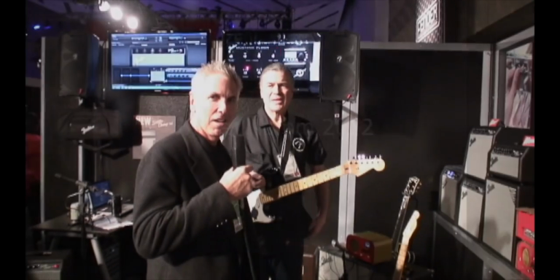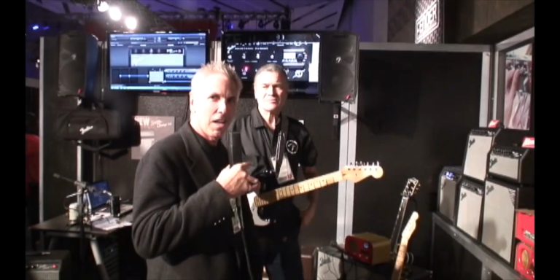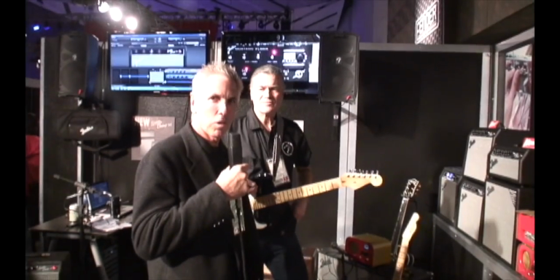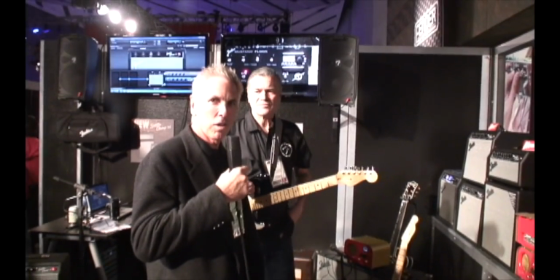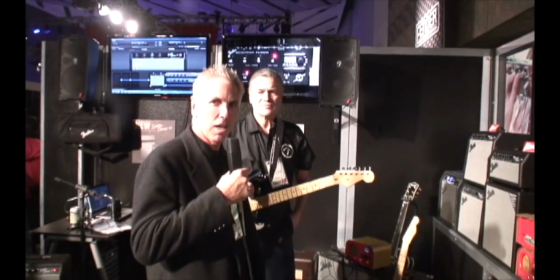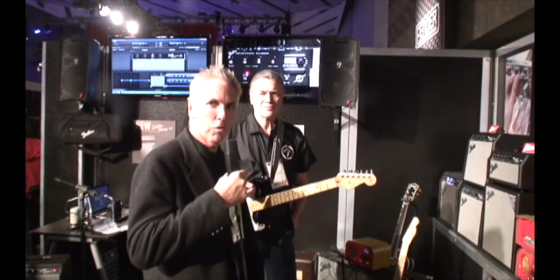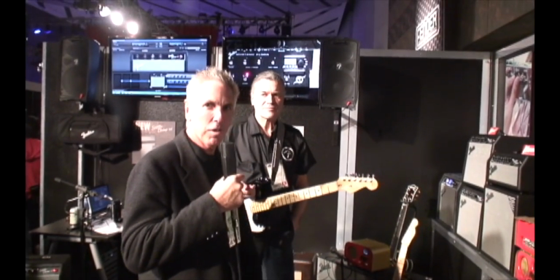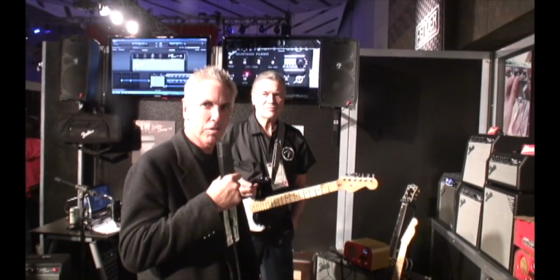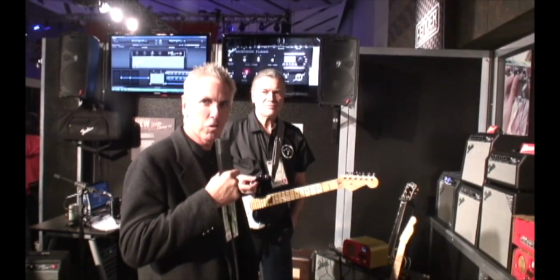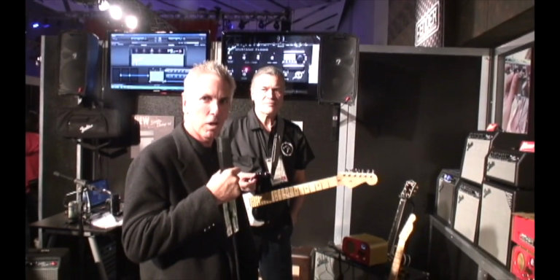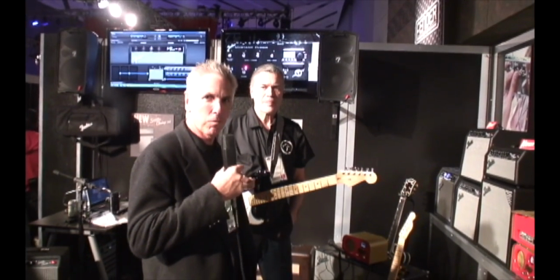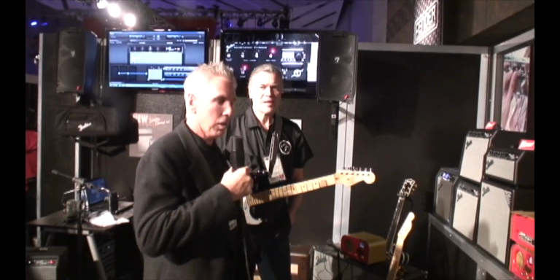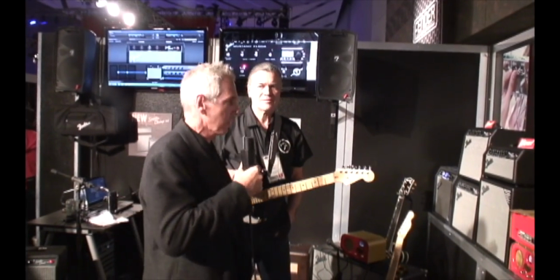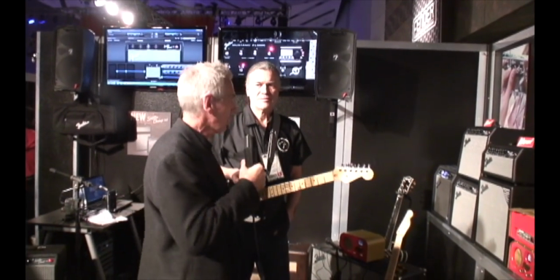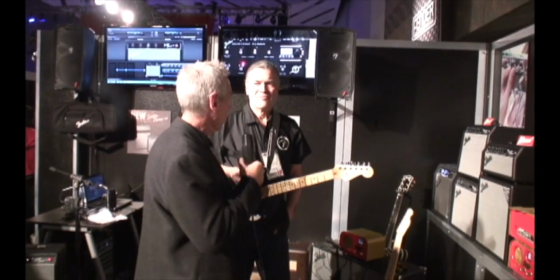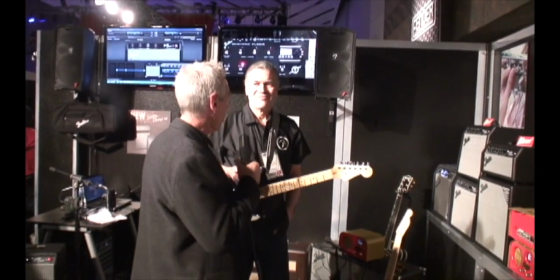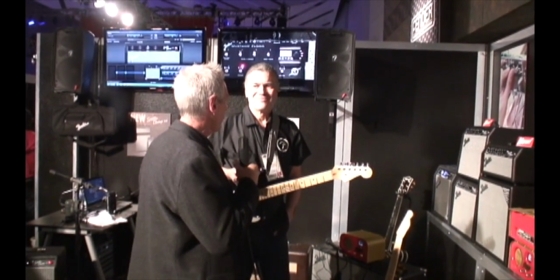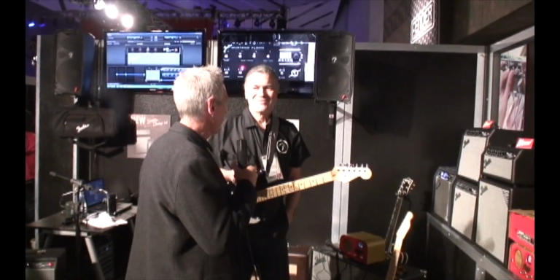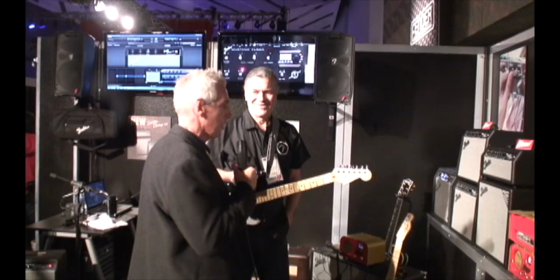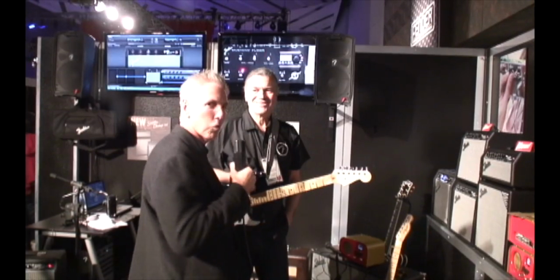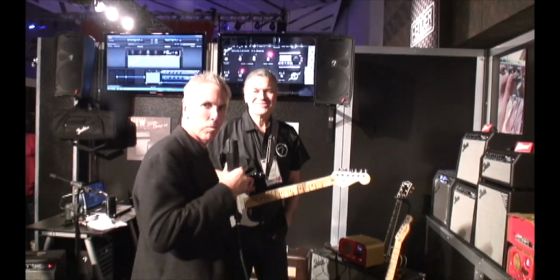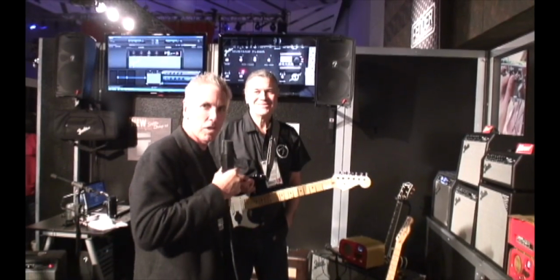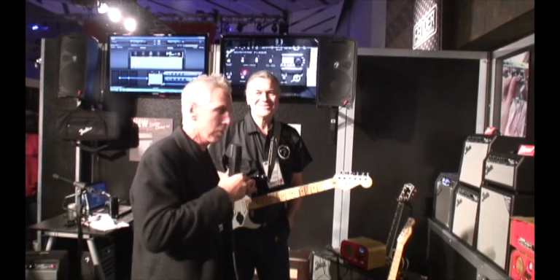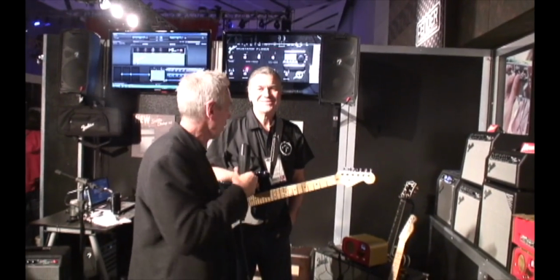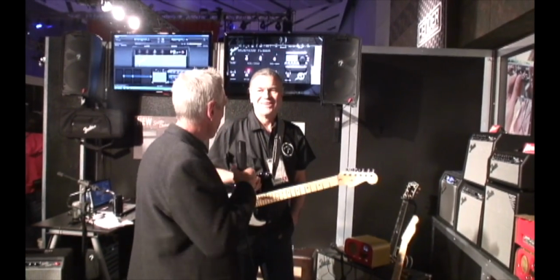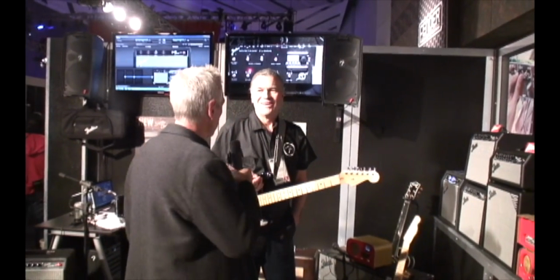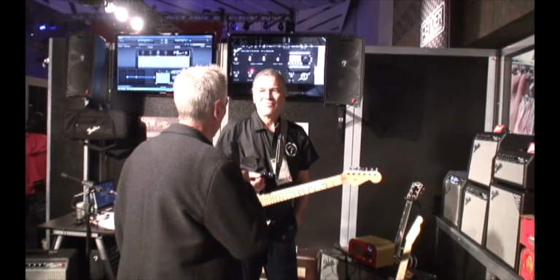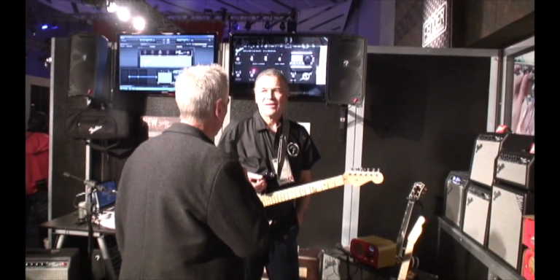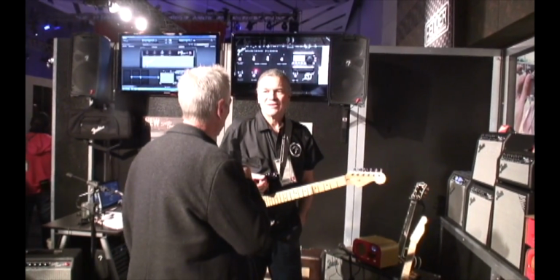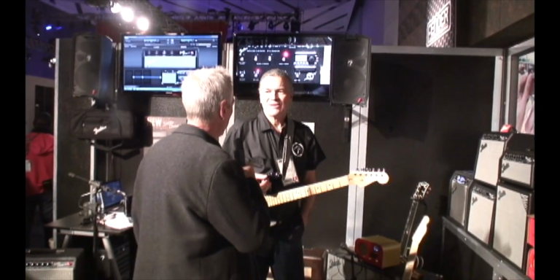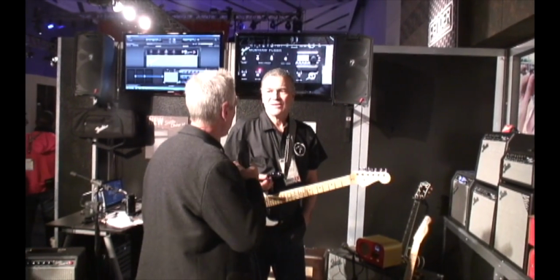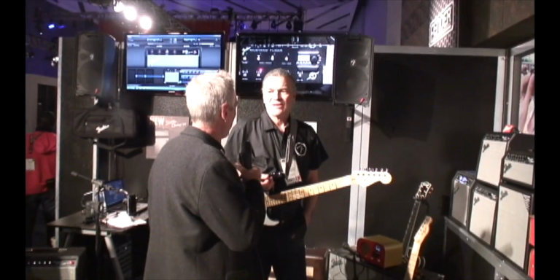We're here at NAMM 2012. I'm talking to Chuck Hall from Fender Corporation. Chuck, what's new with Fender today?